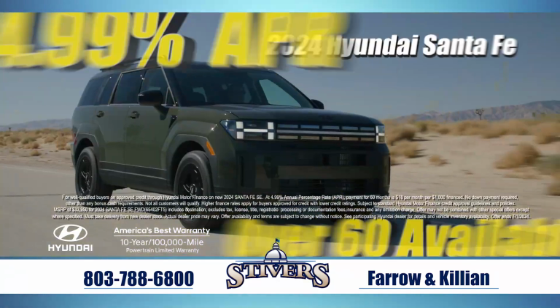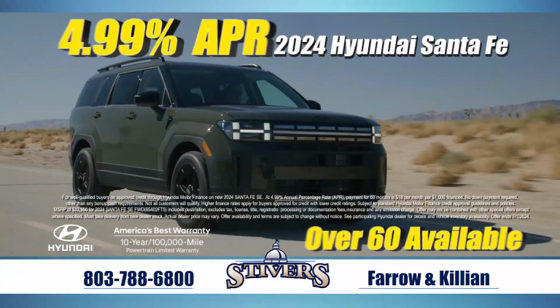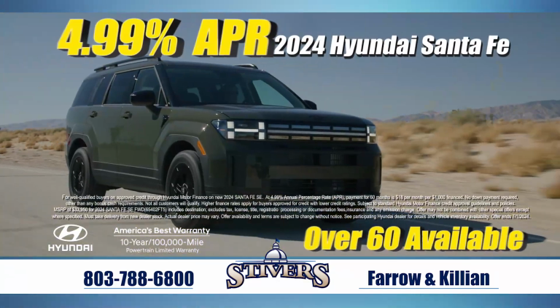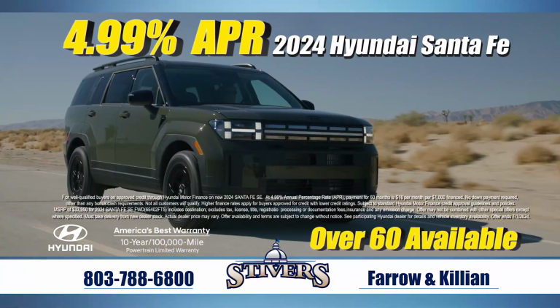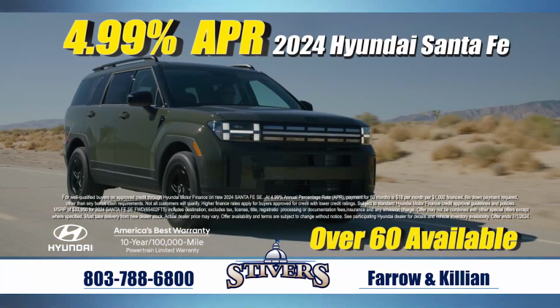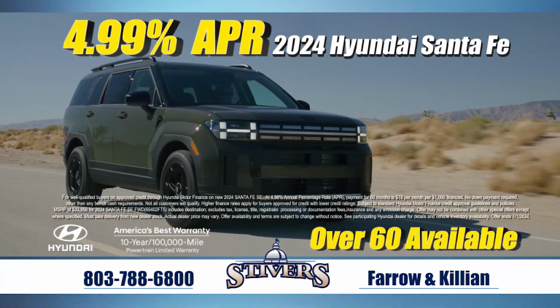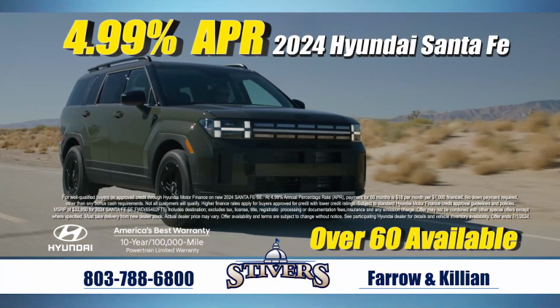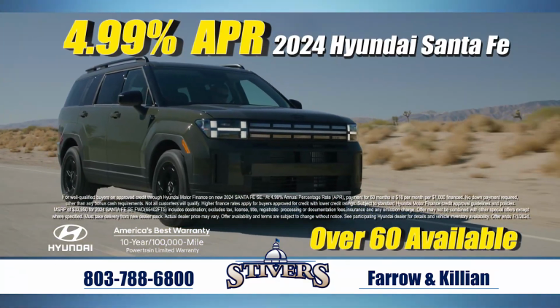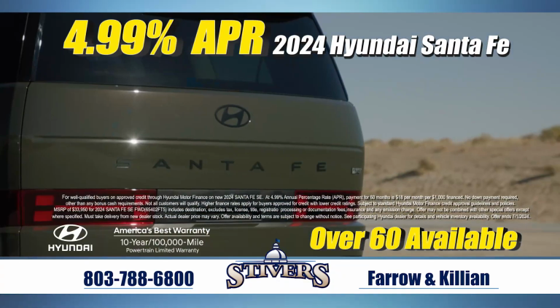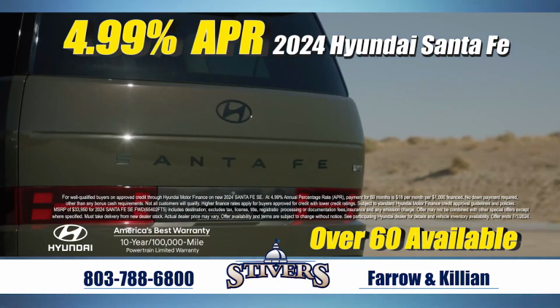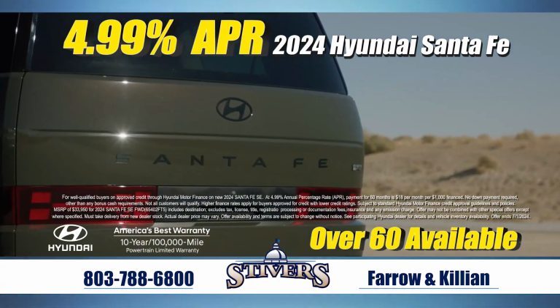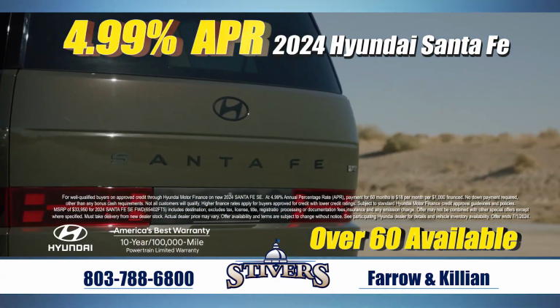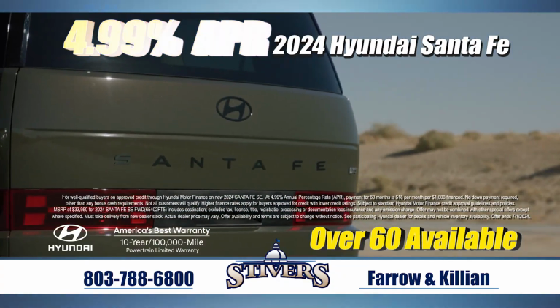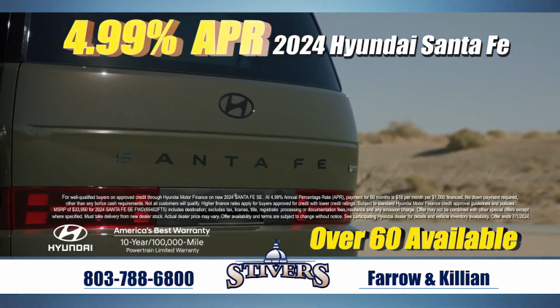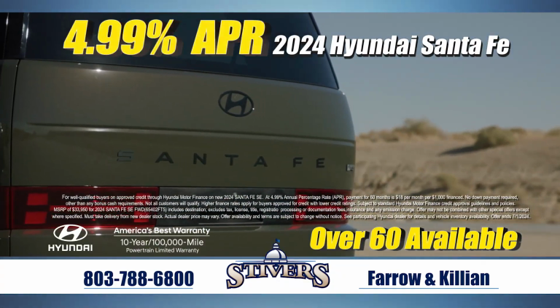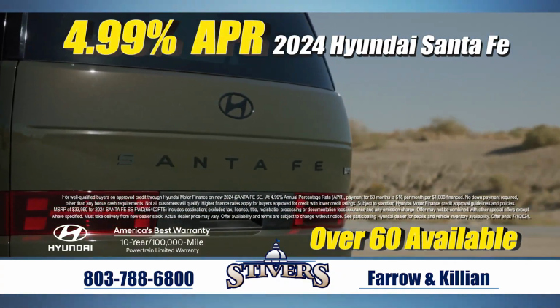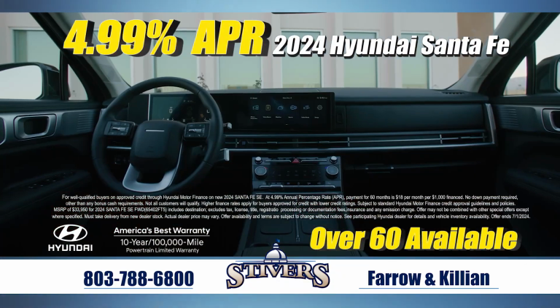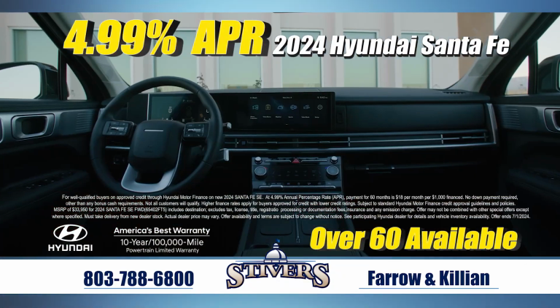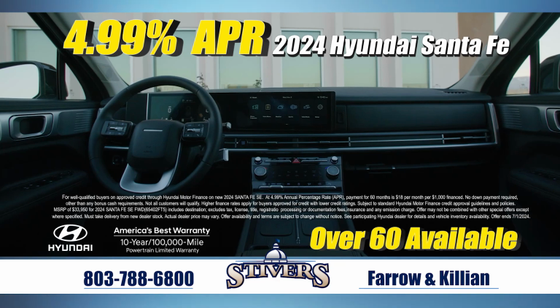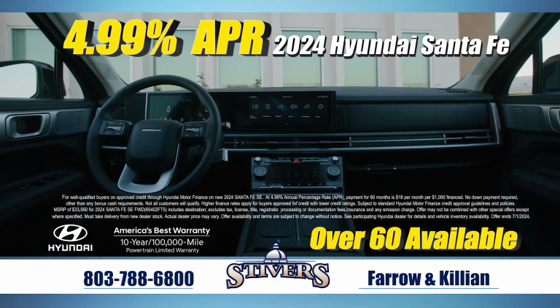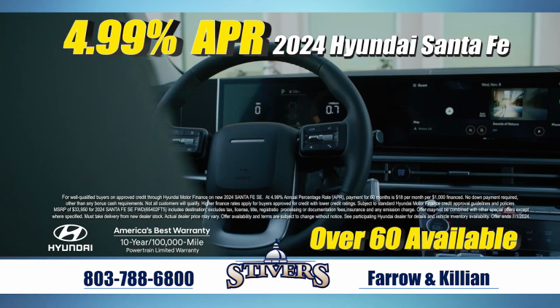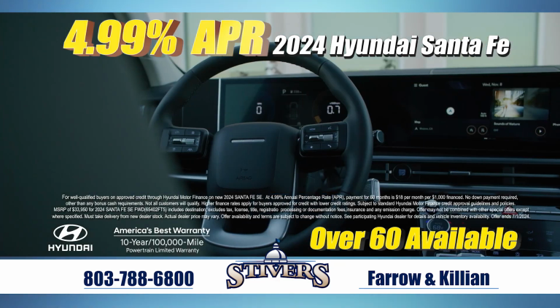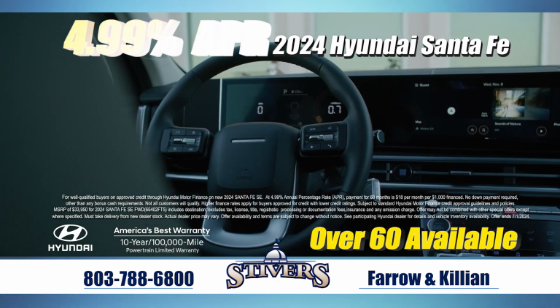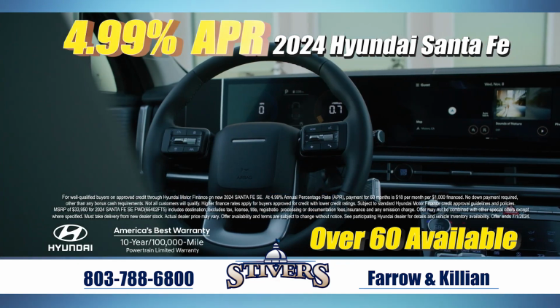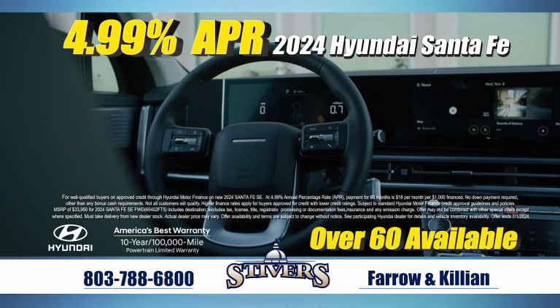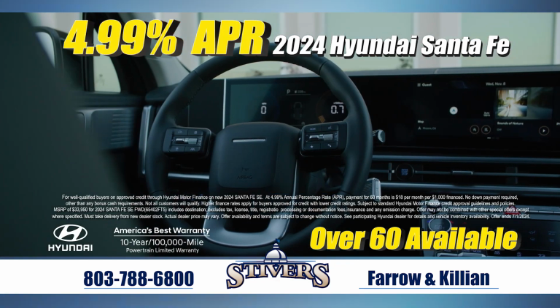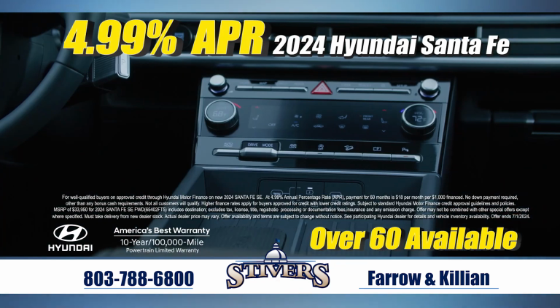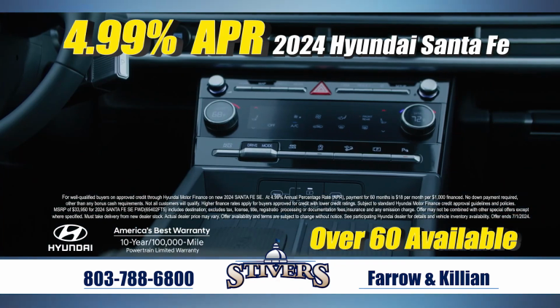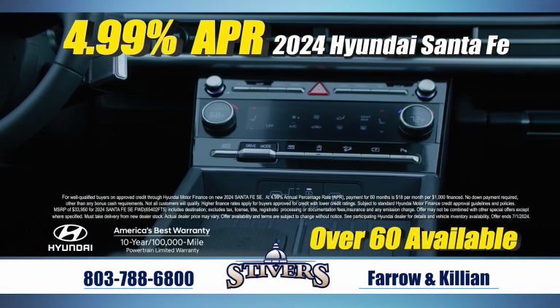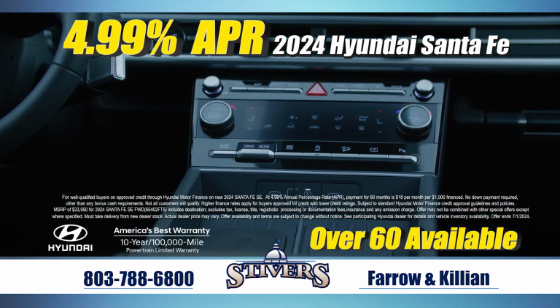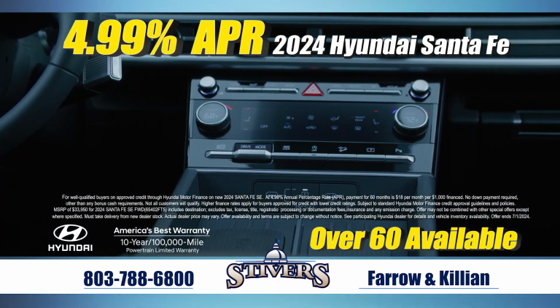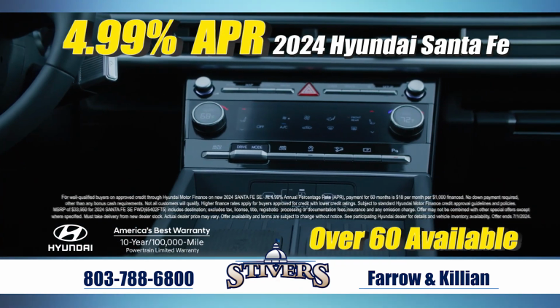Or check out the rugged design of the all-new Santa Fe. With three rows of comfort and cutting-edge tech, this is the one for you.